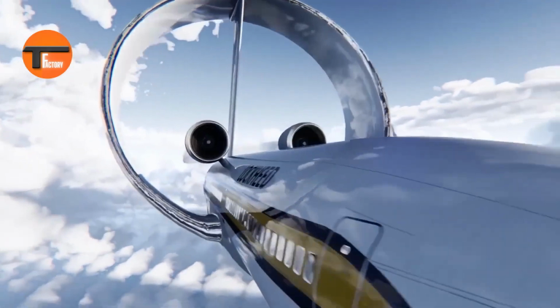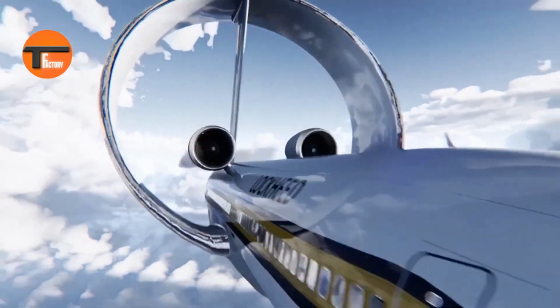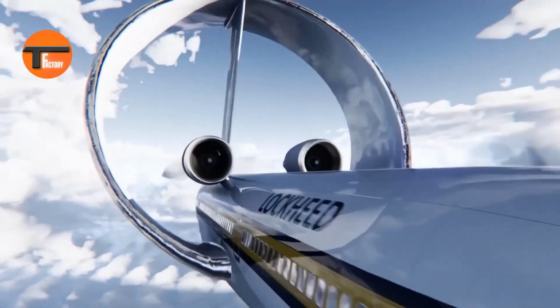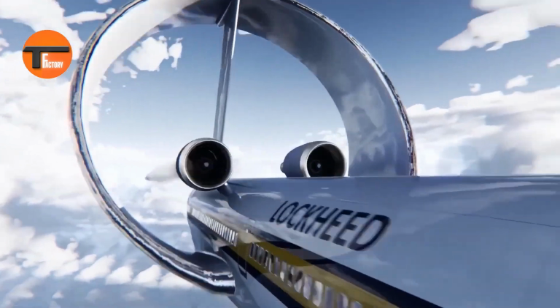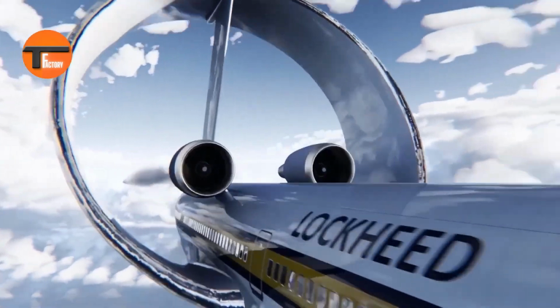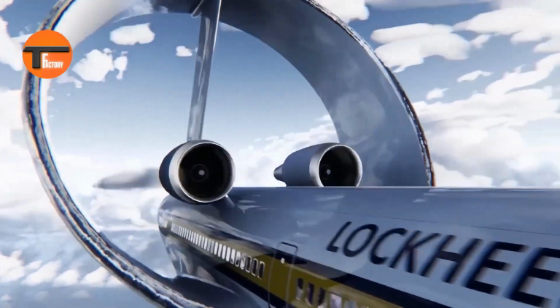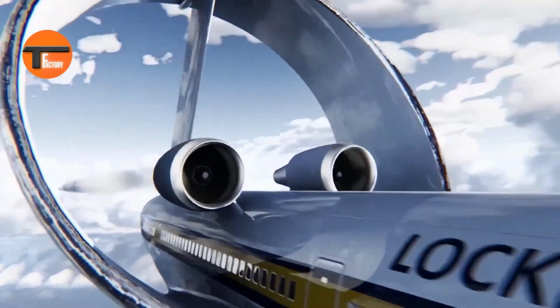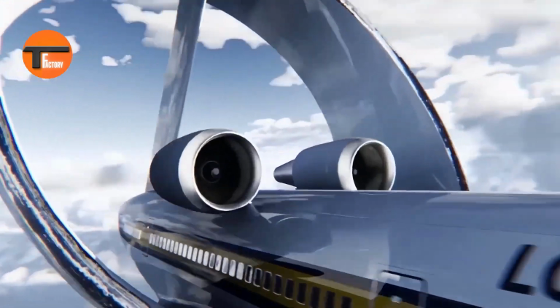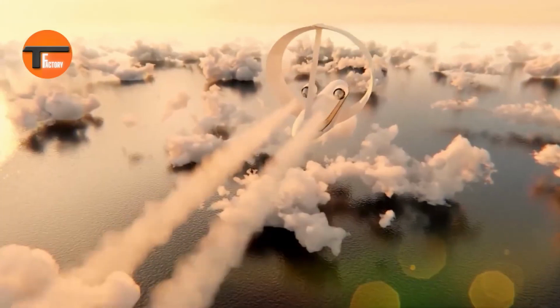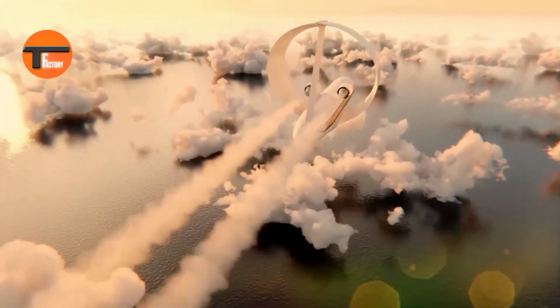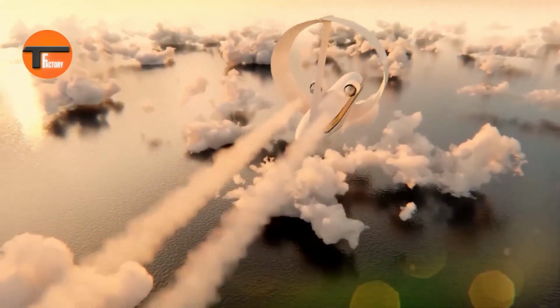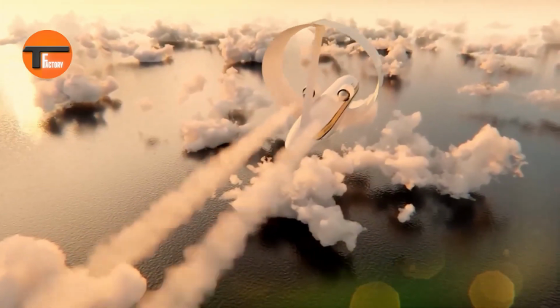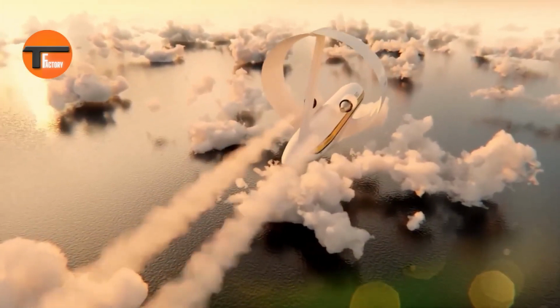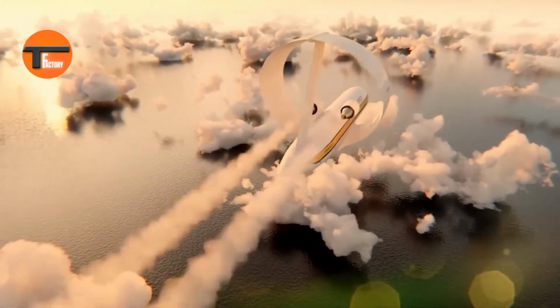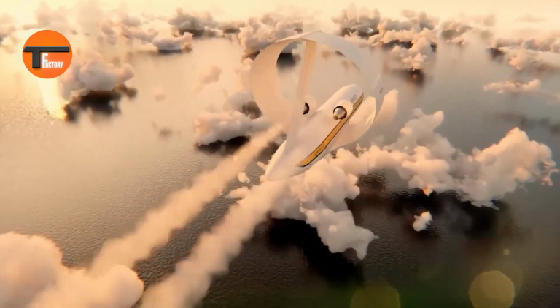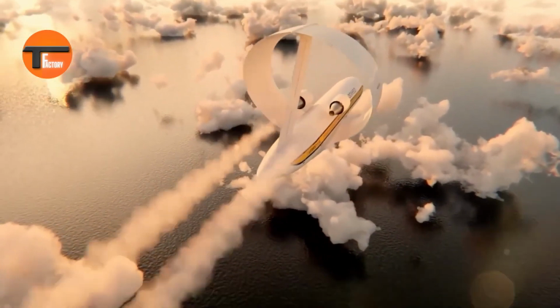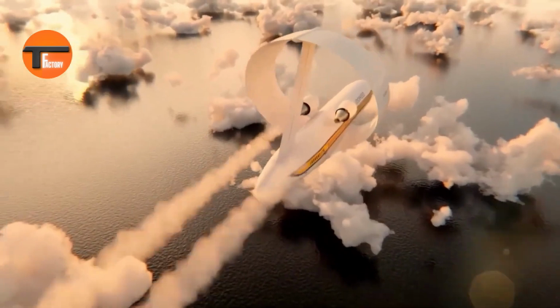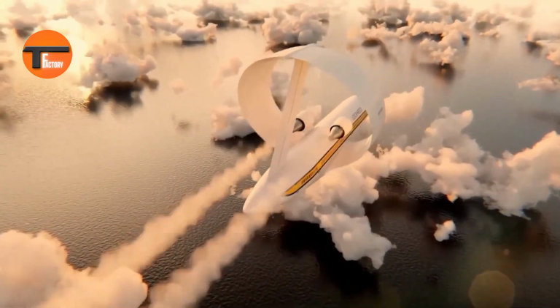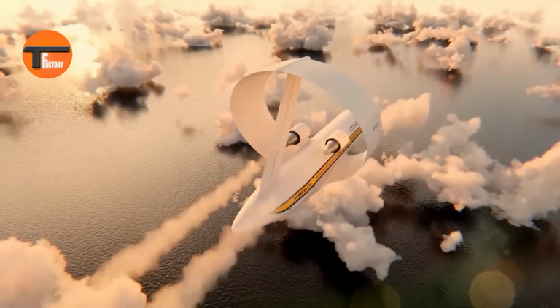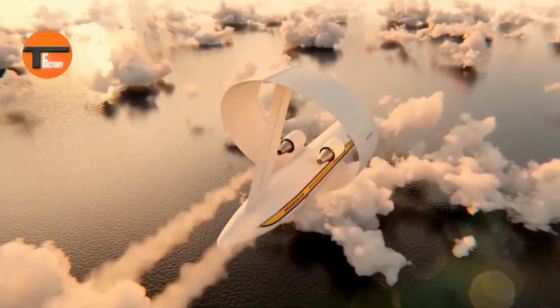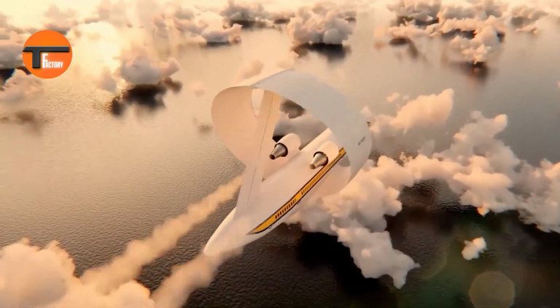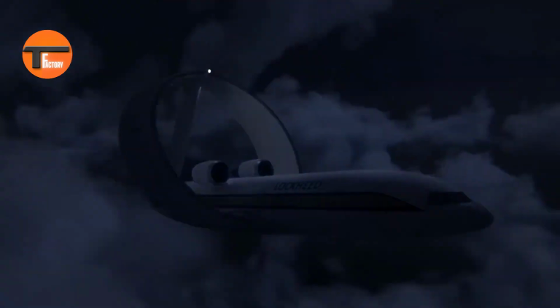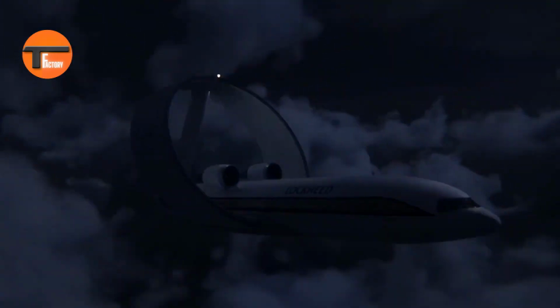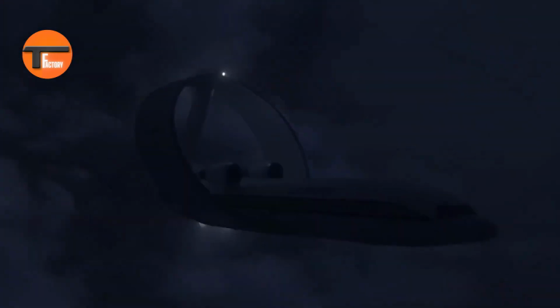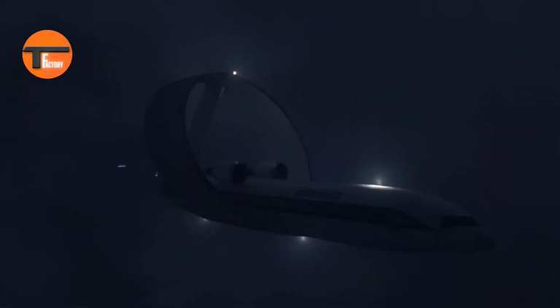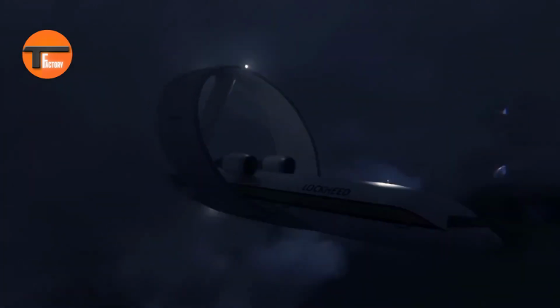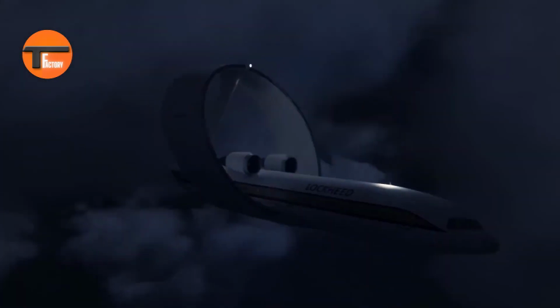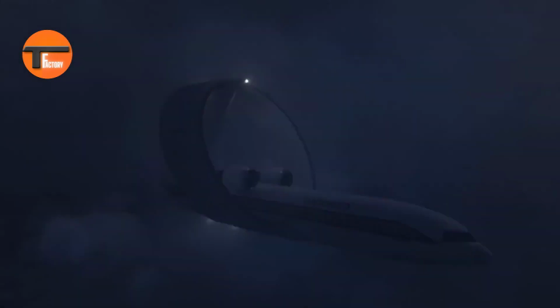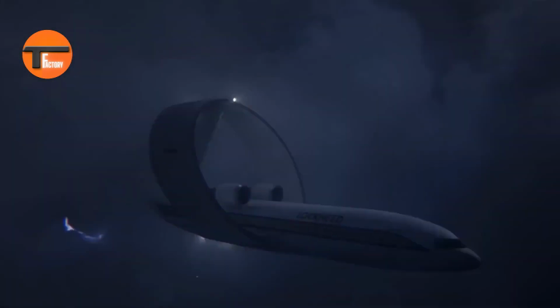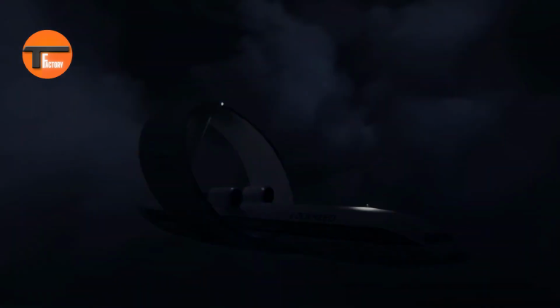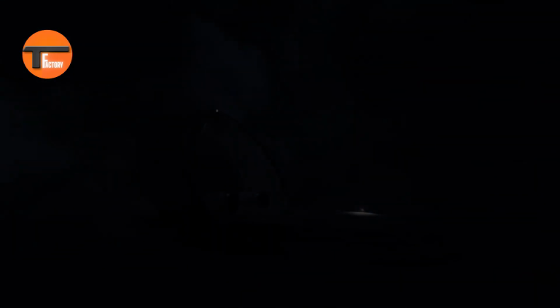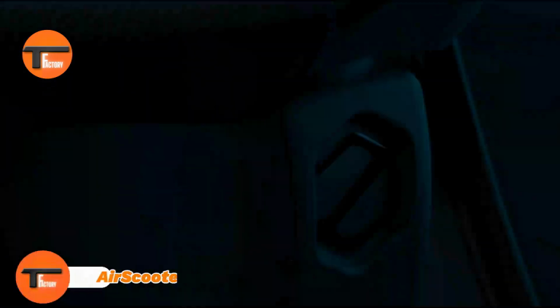This new design could change the way we think about flying and make air travel smarter and more efficient.